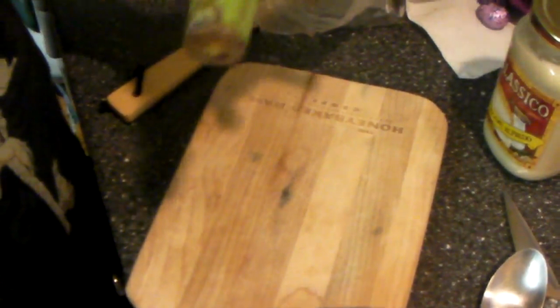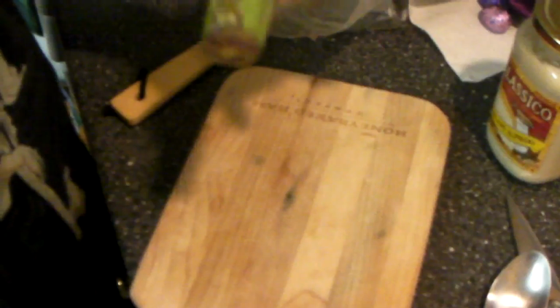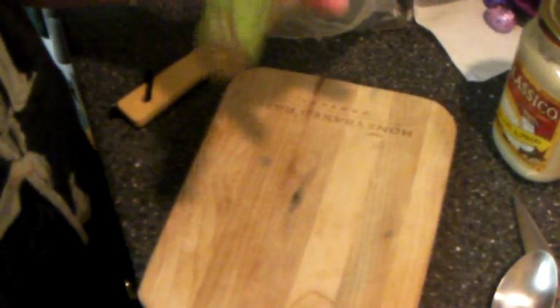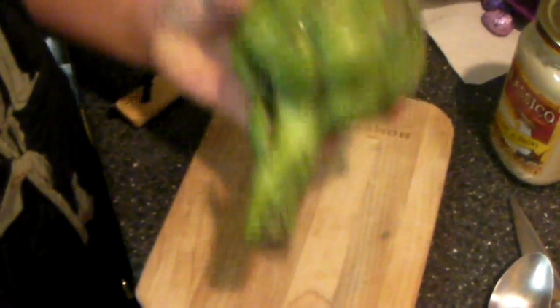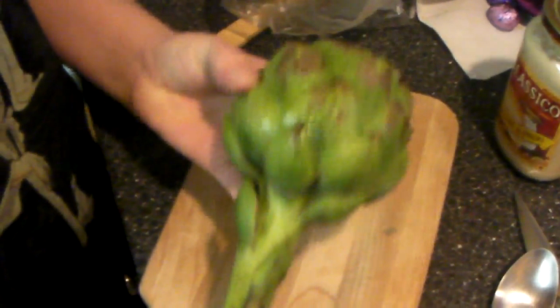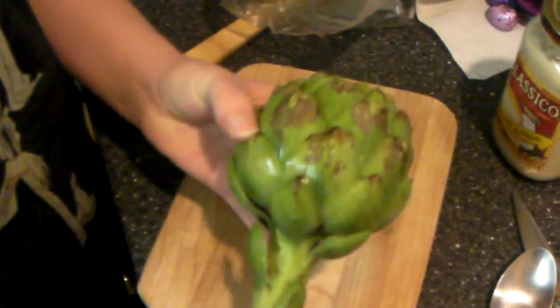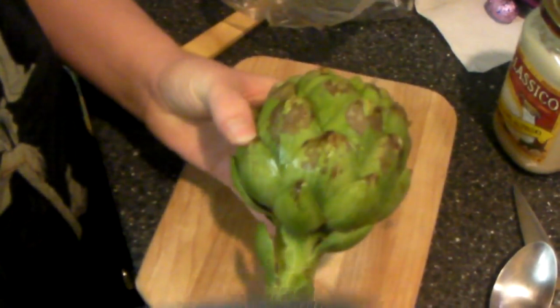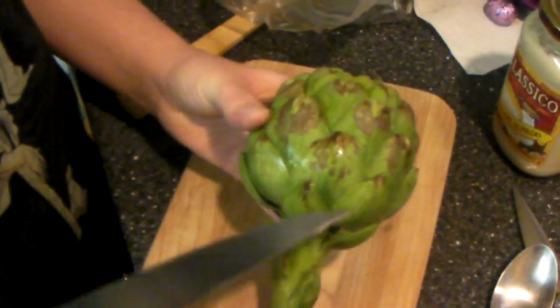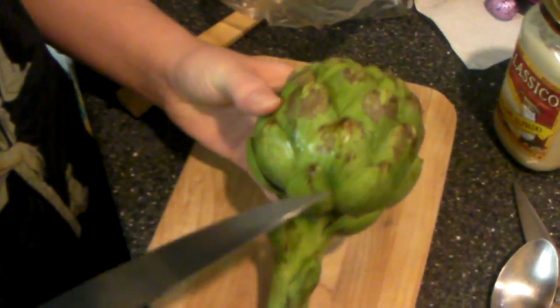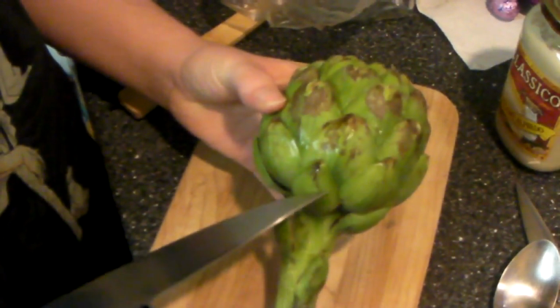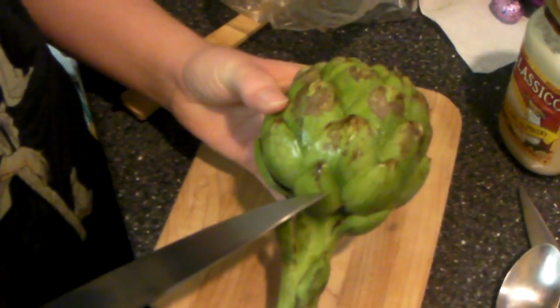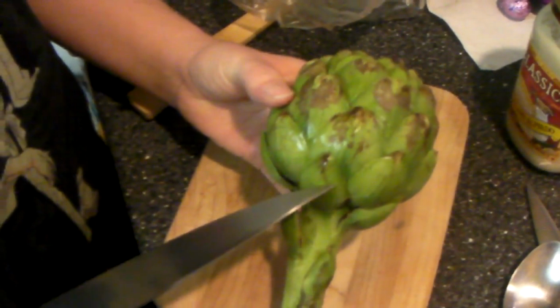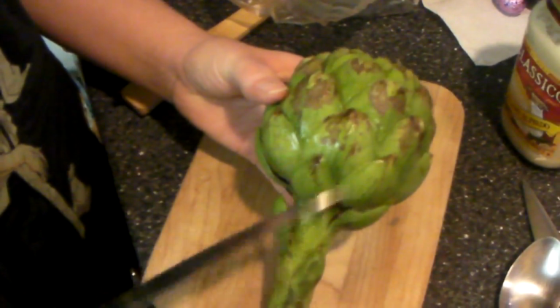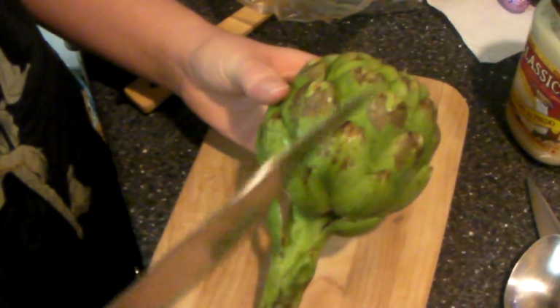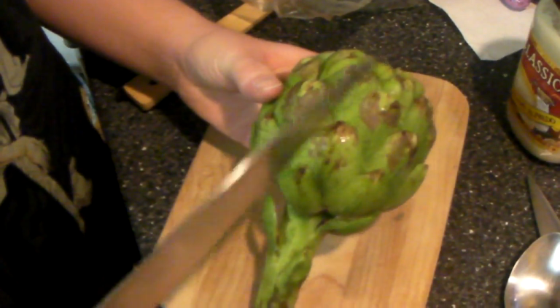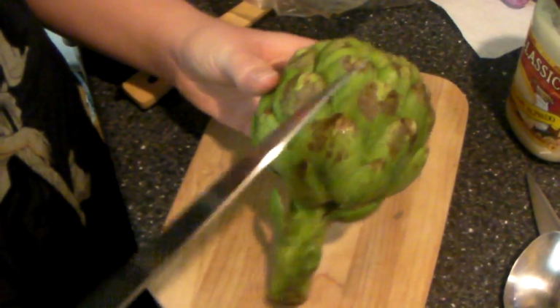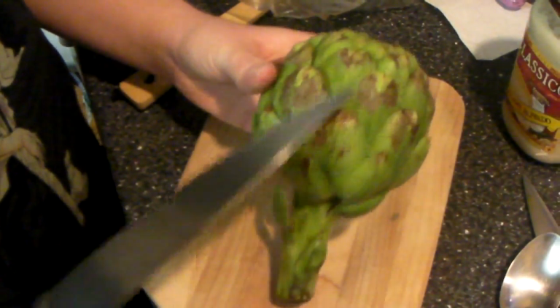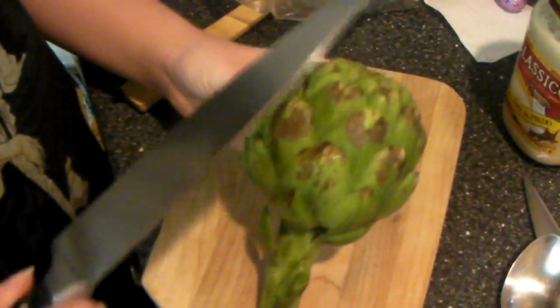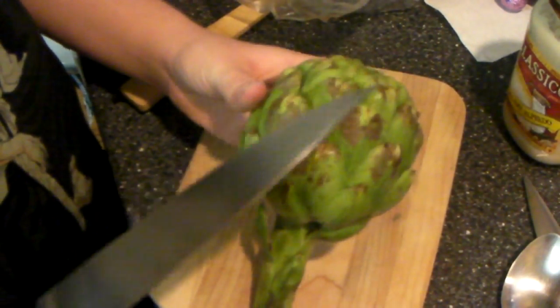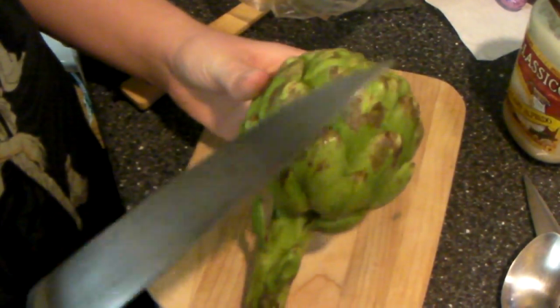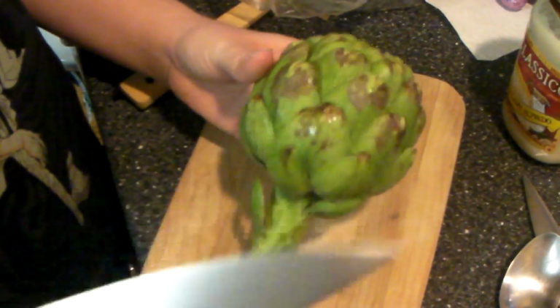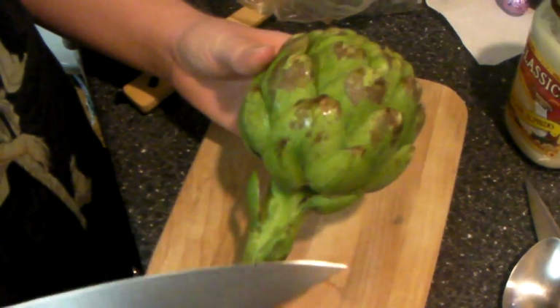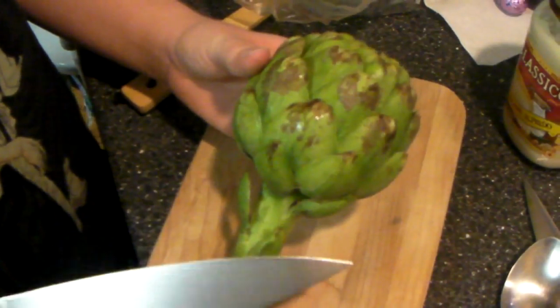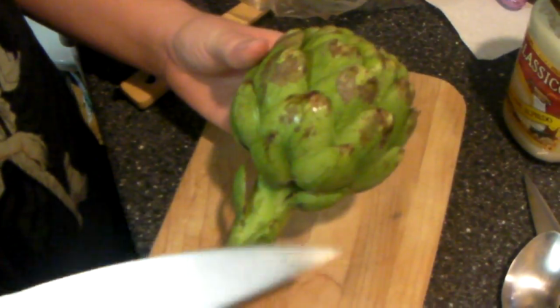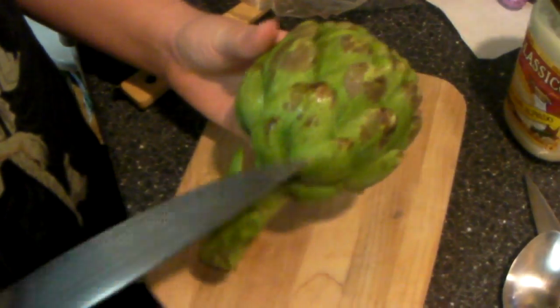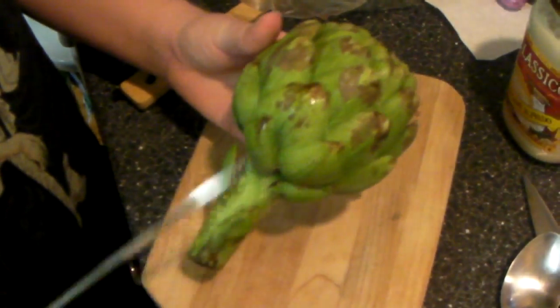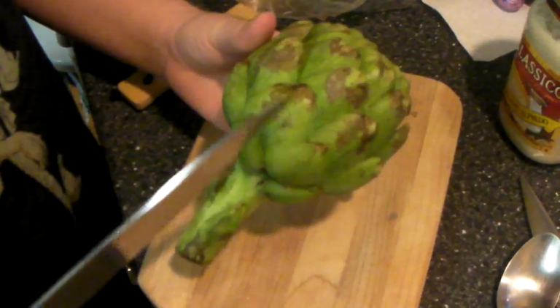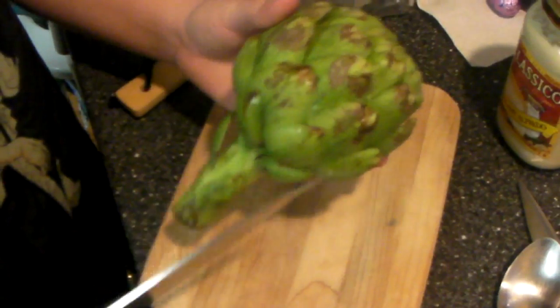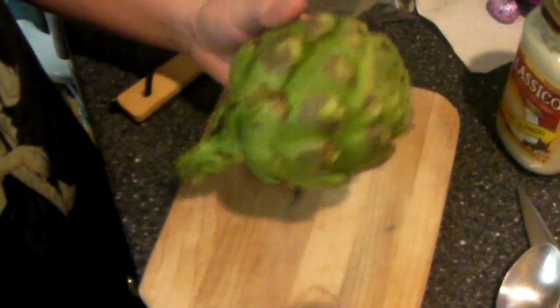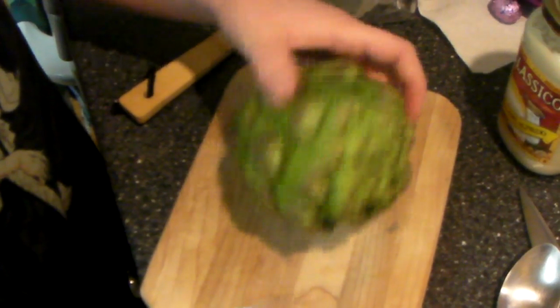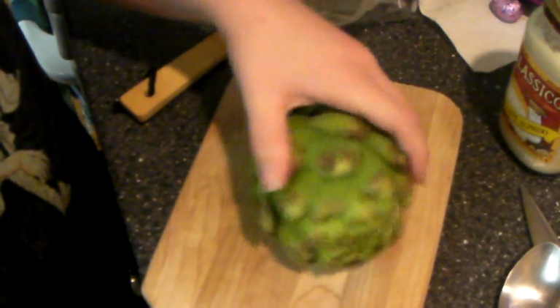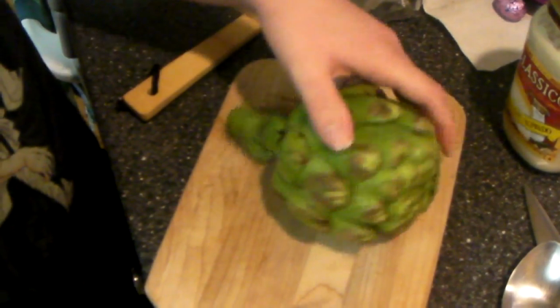So I'm going to start by saying that this isn't a fully ripe artichoke. It should be longer than this, so this isn't going to go as smoothly as it should.